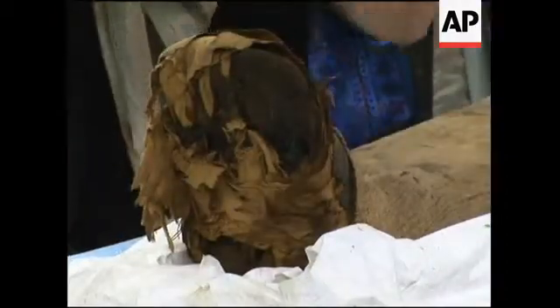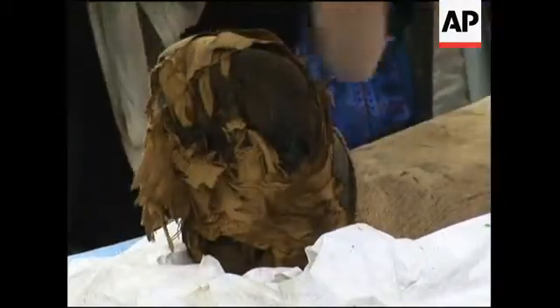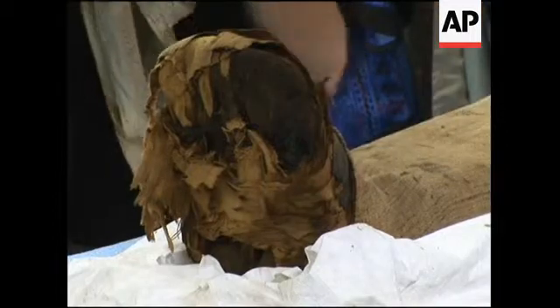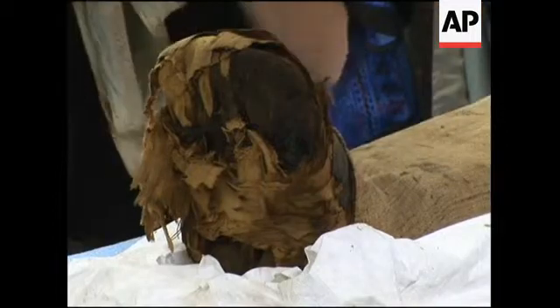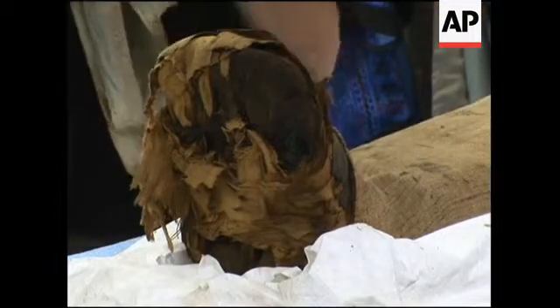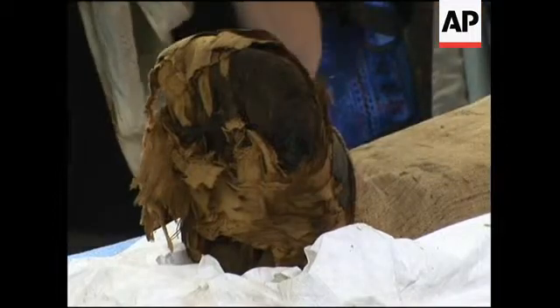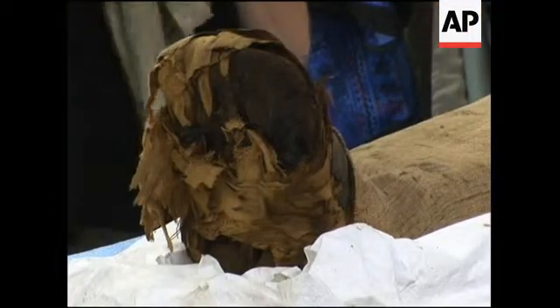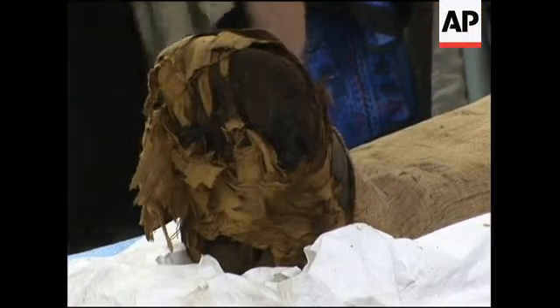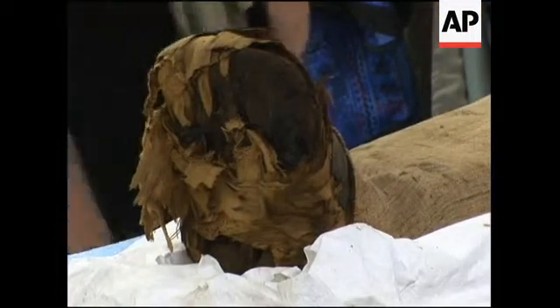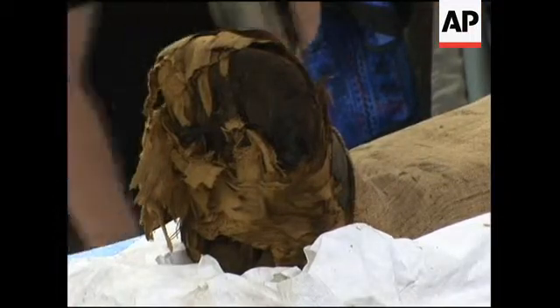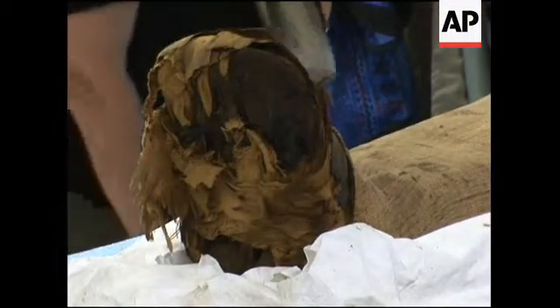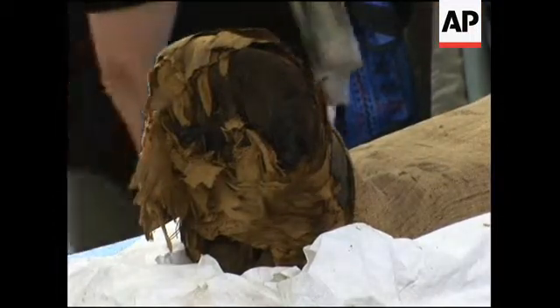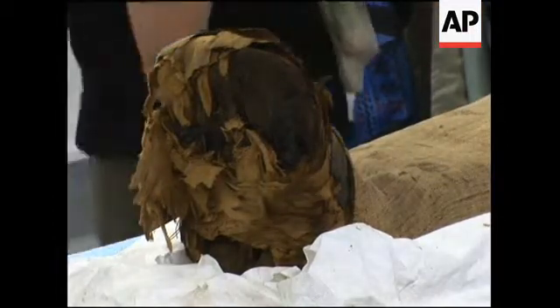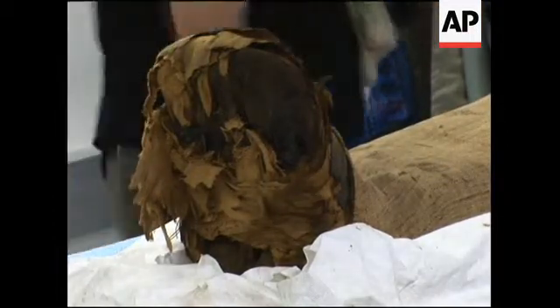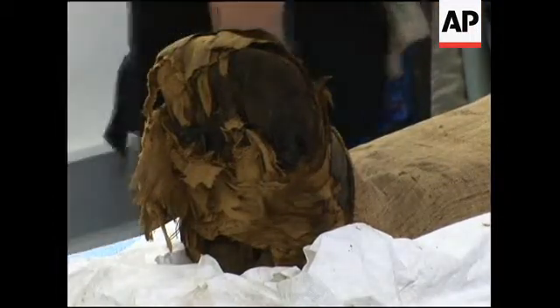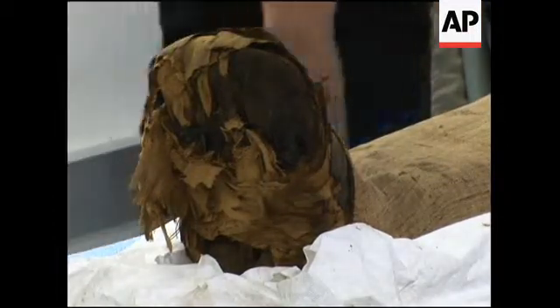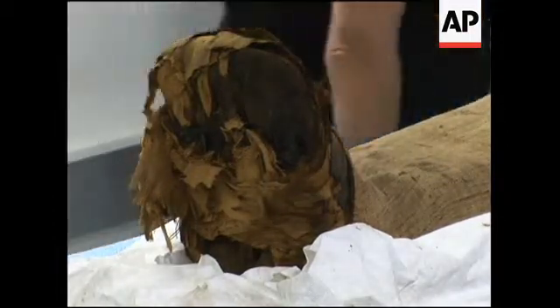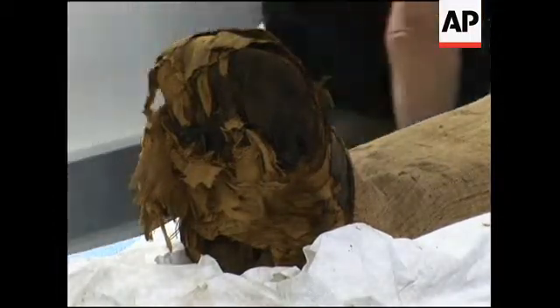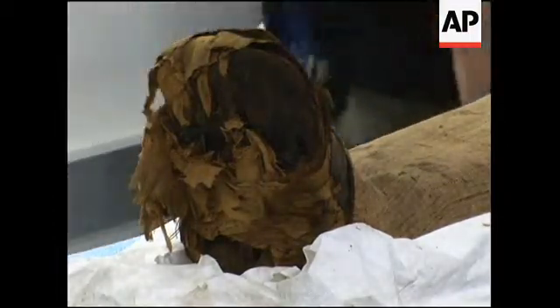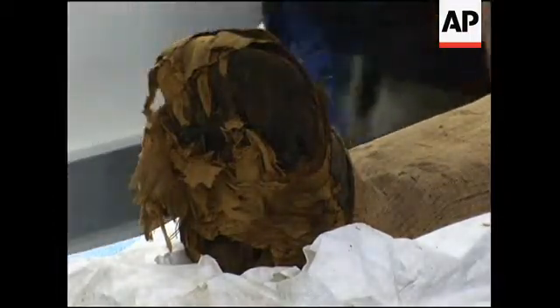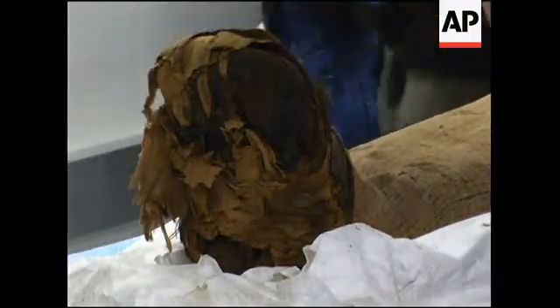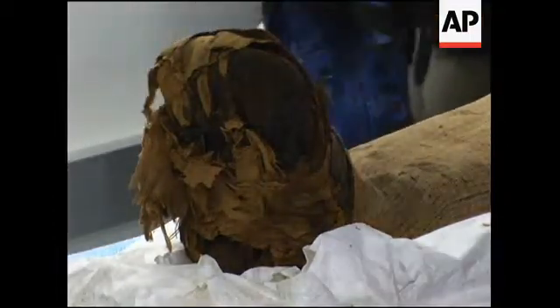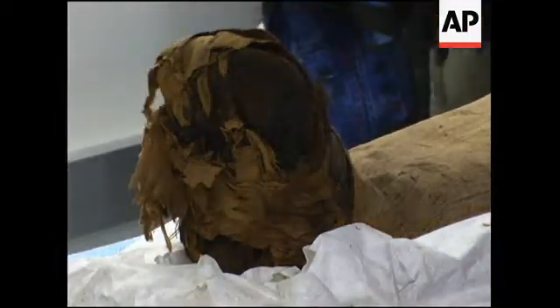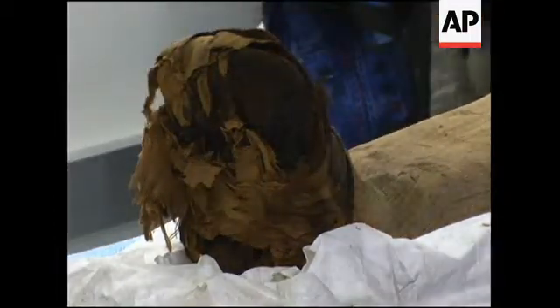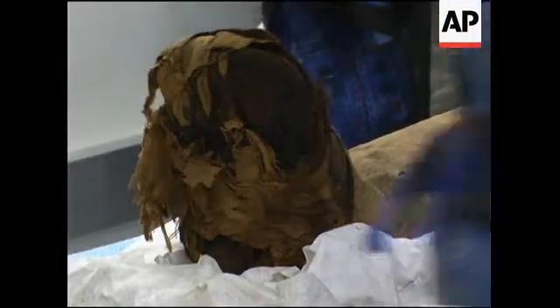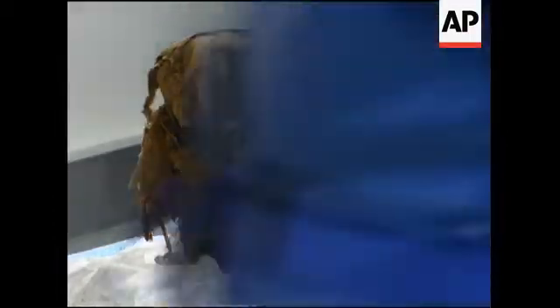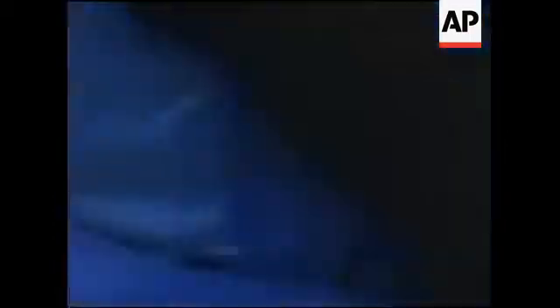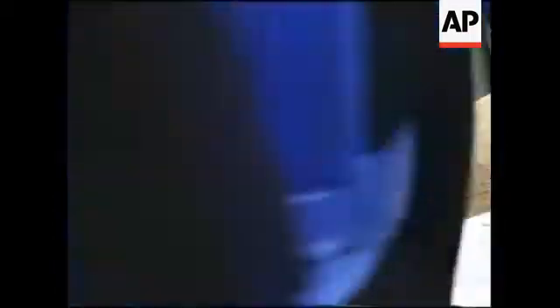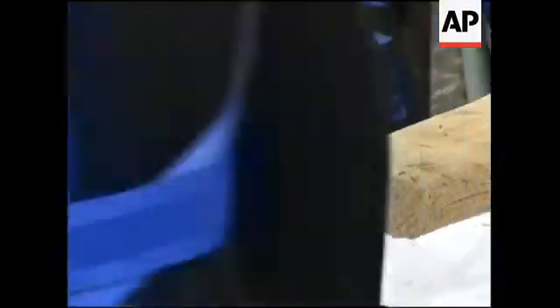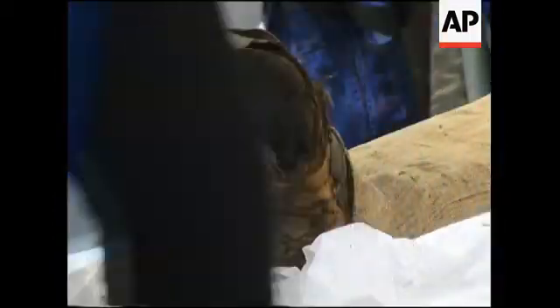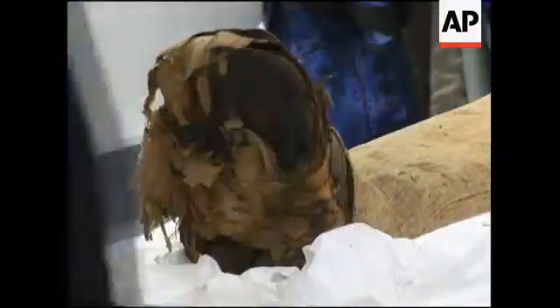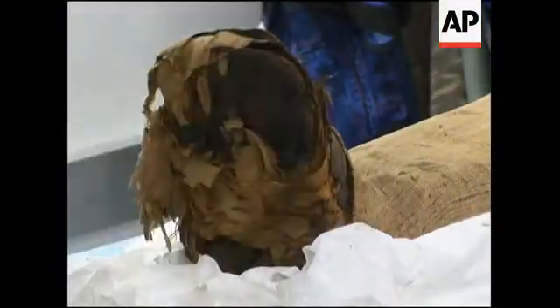Before we do anything, how far off are we? Did we see how far off the mummy is off the table?